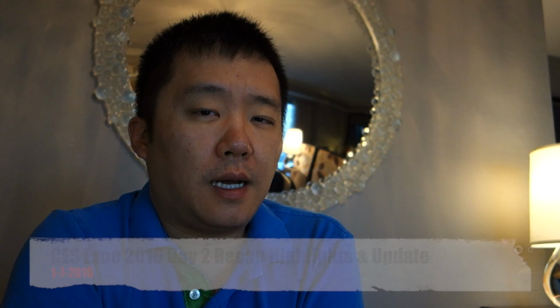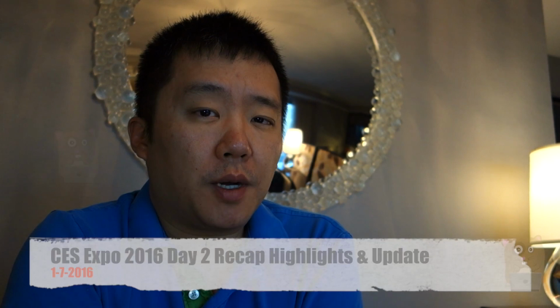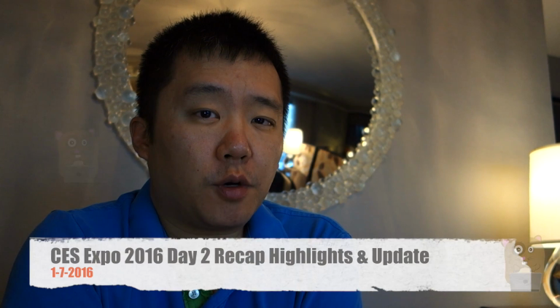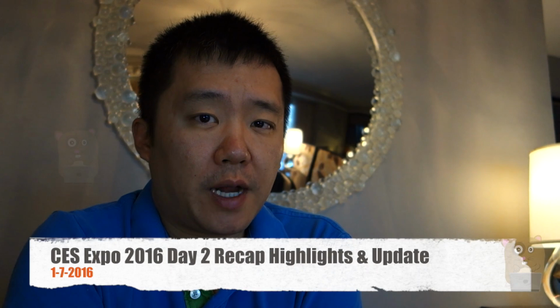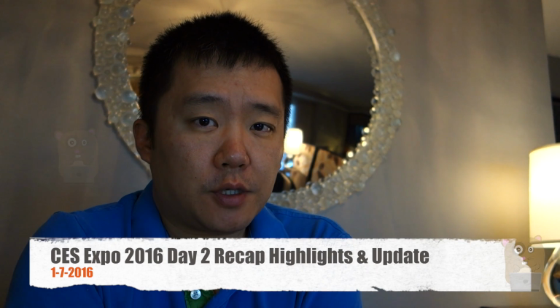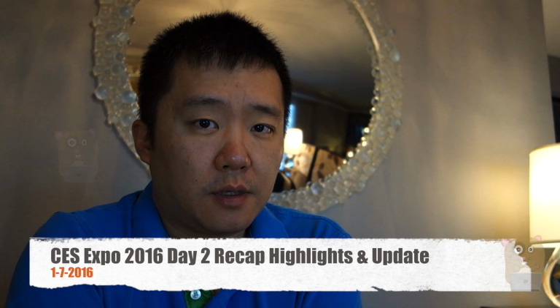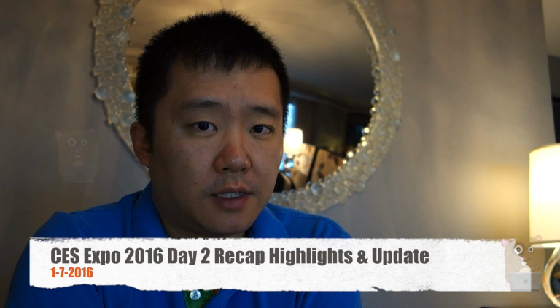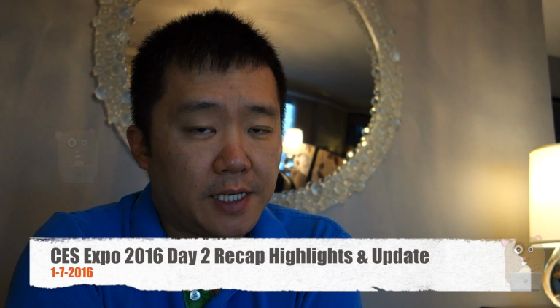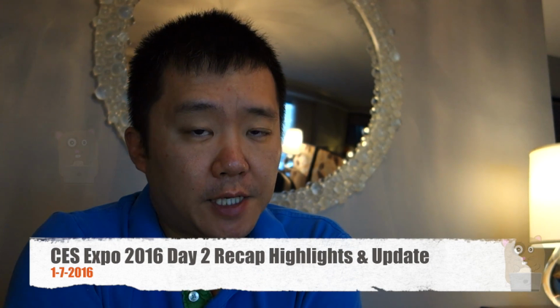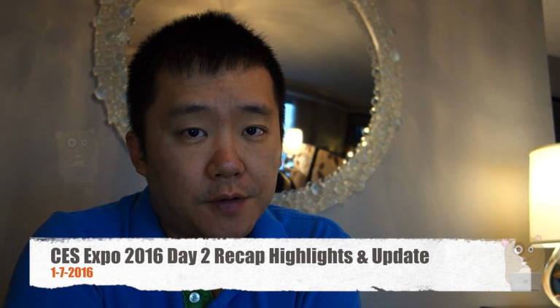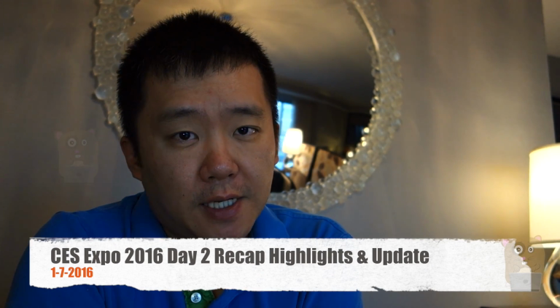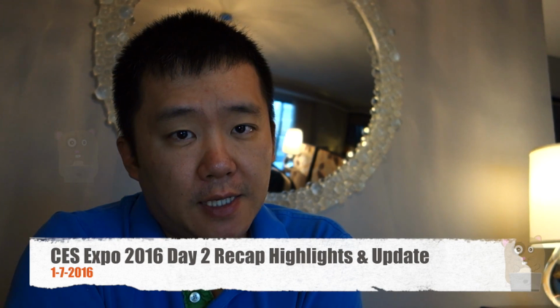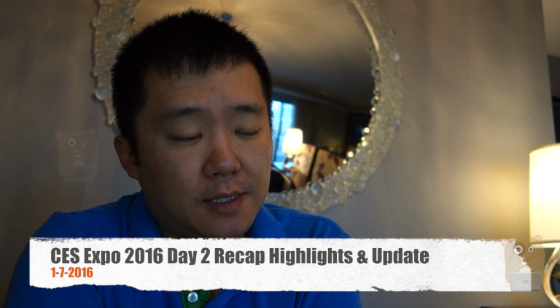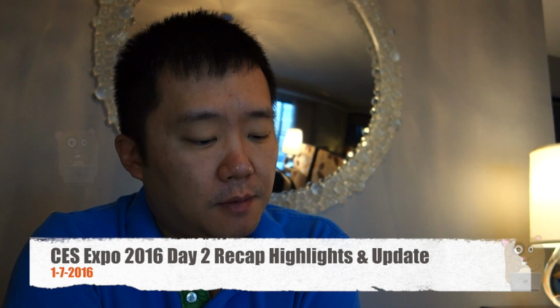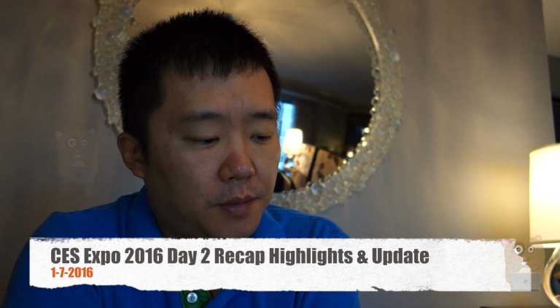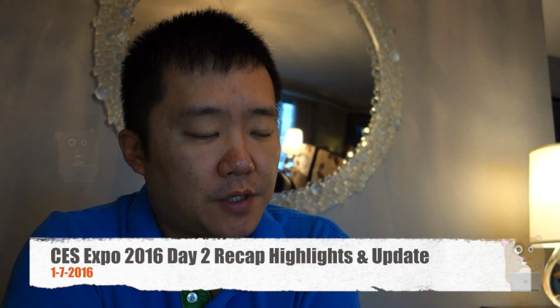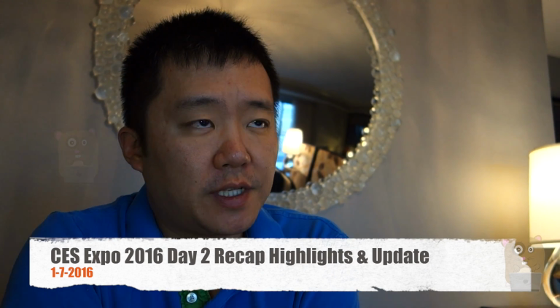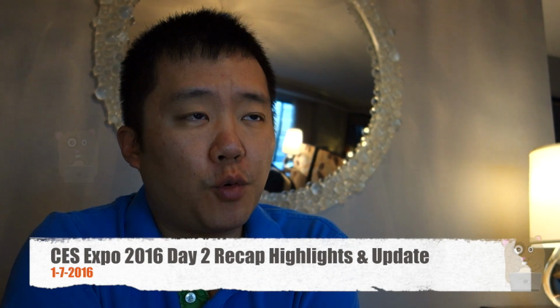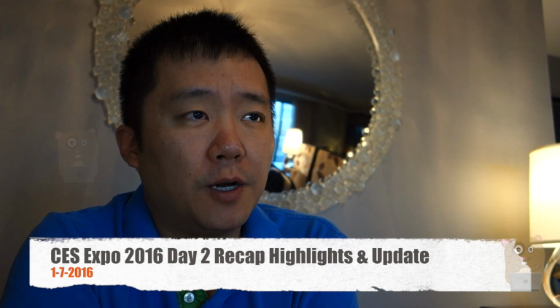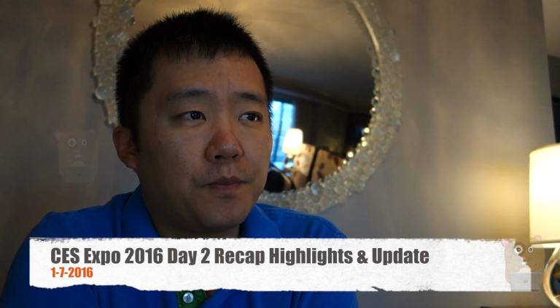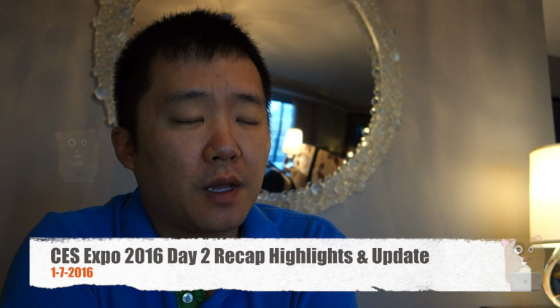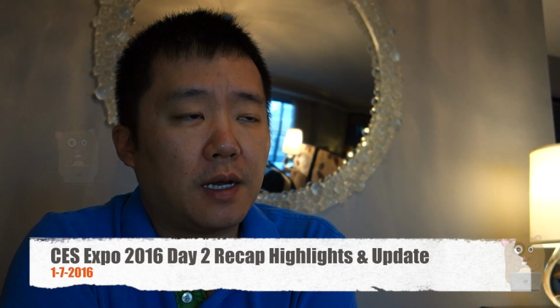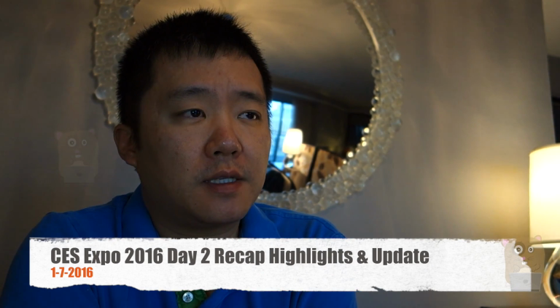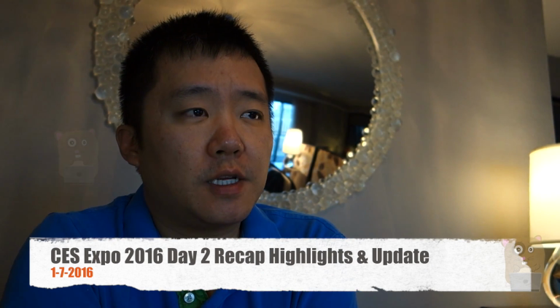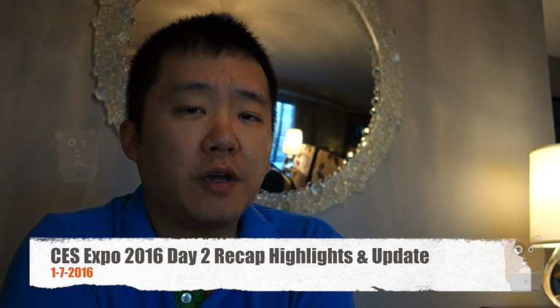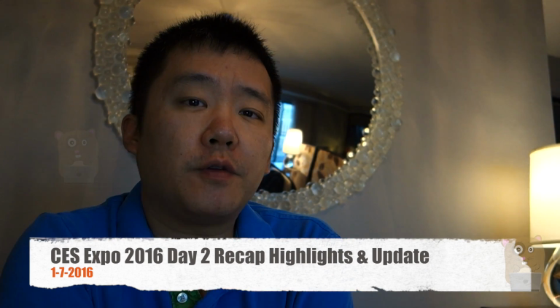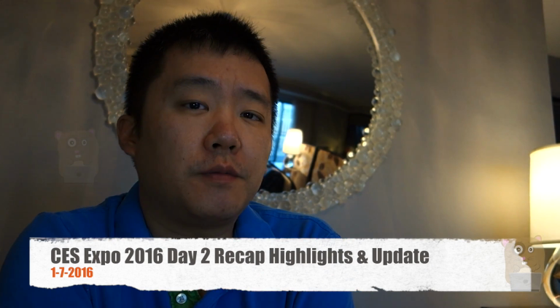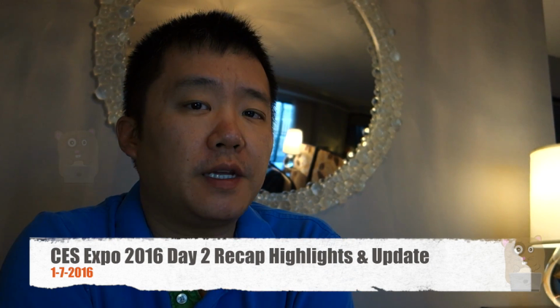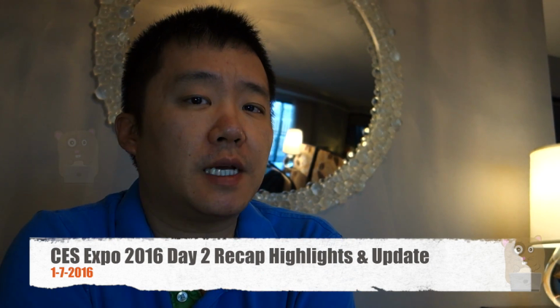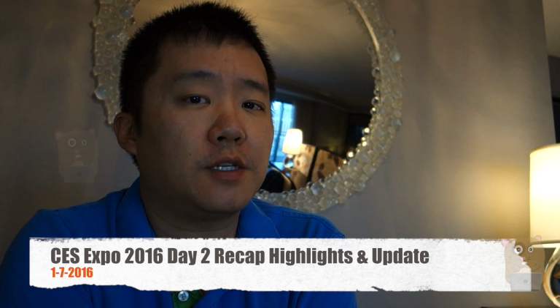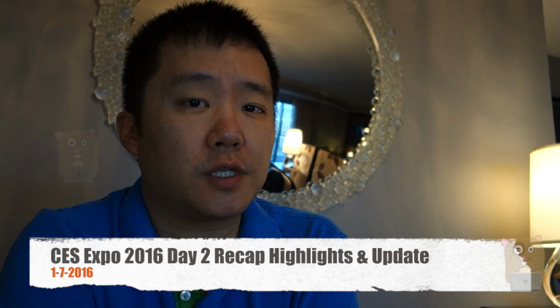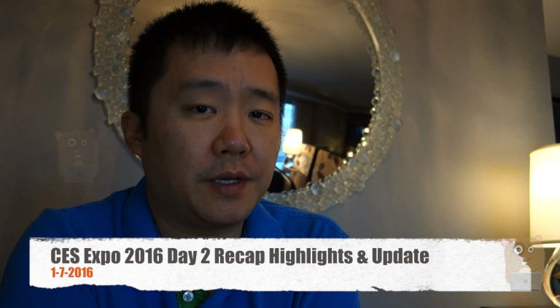Hi, welcome to Ogre Amster. Today's day two of CES, but this is for day one. I've got to see quite a few things that interest me.